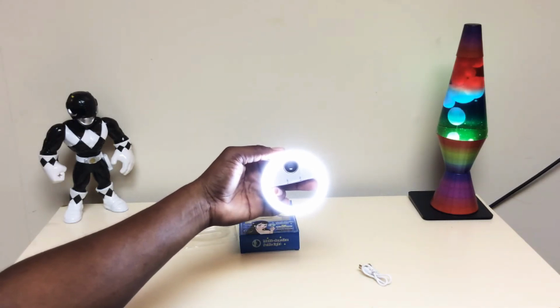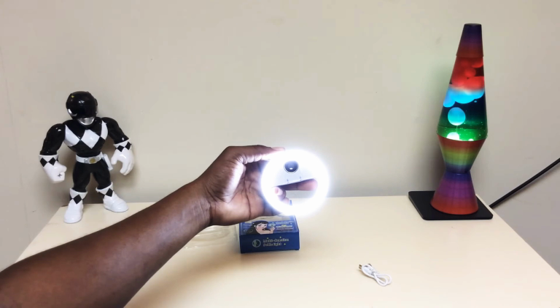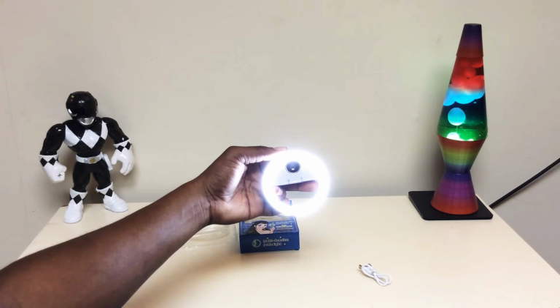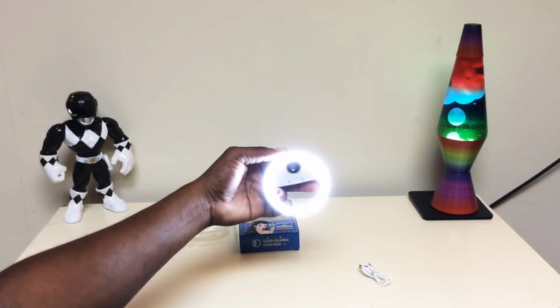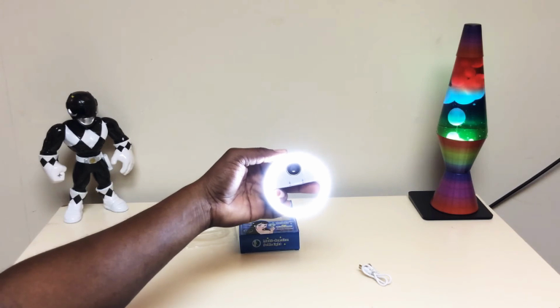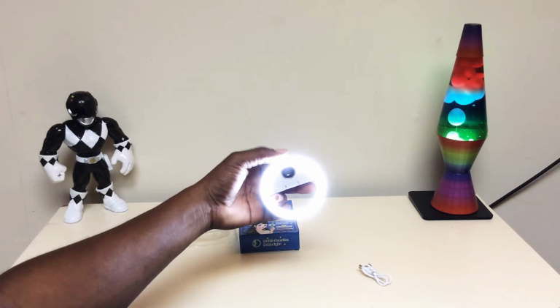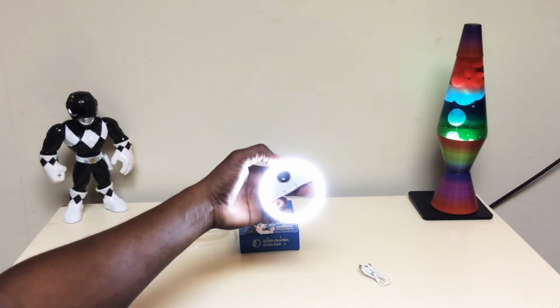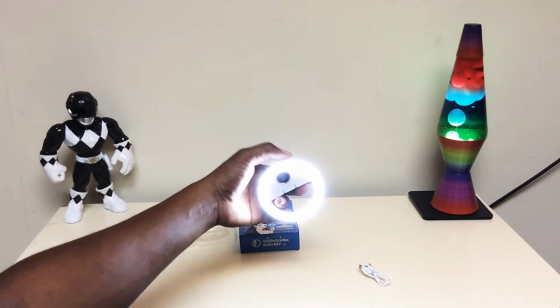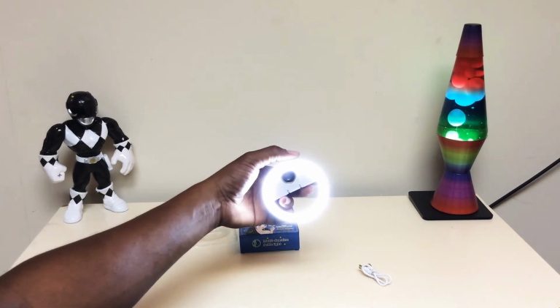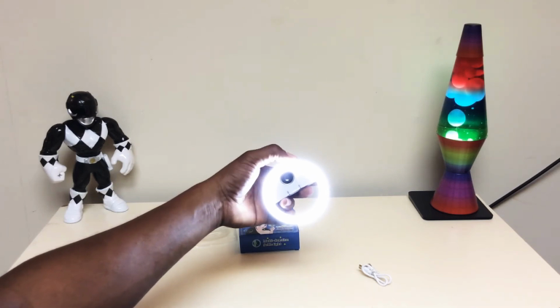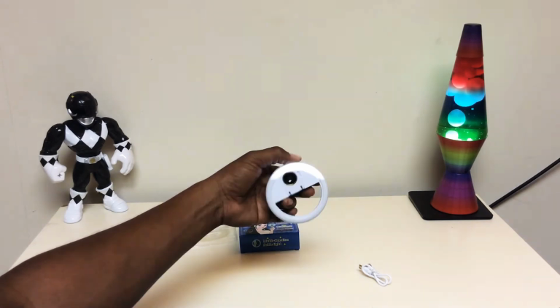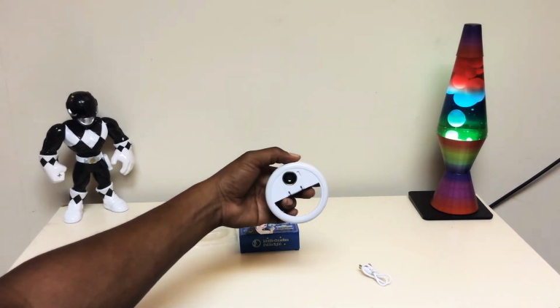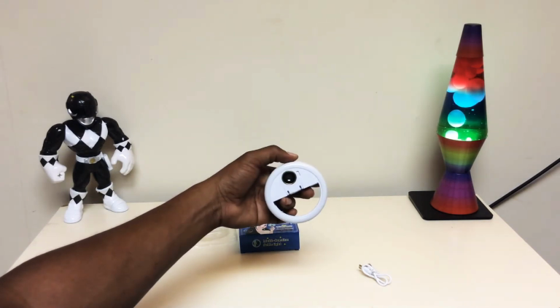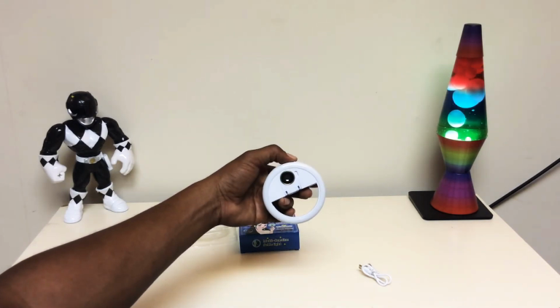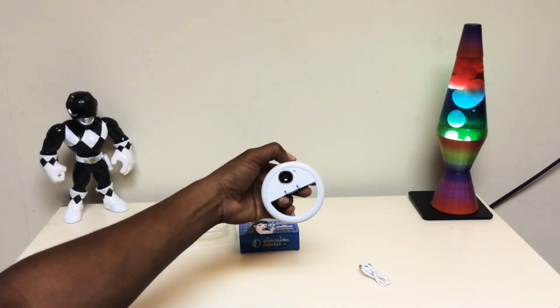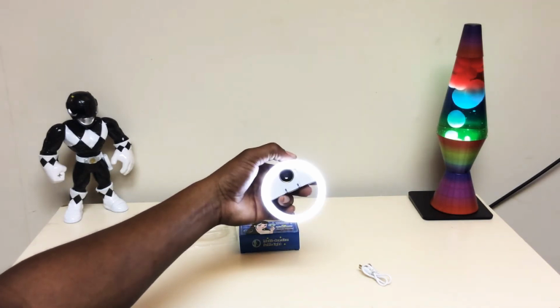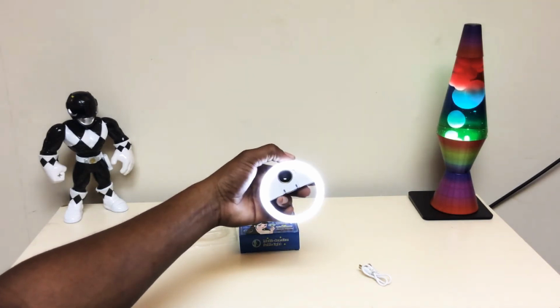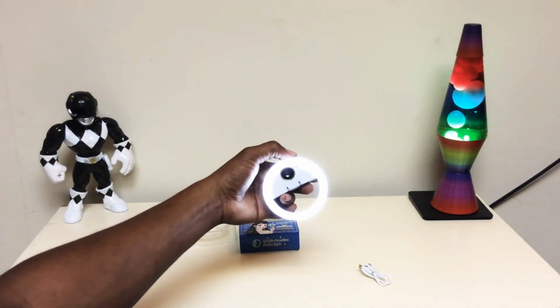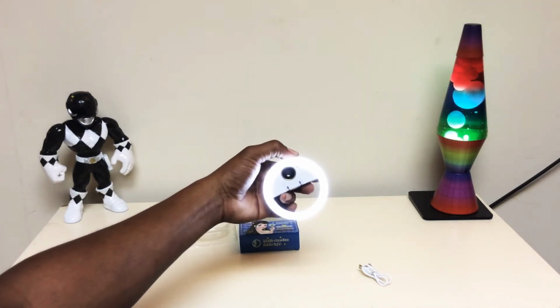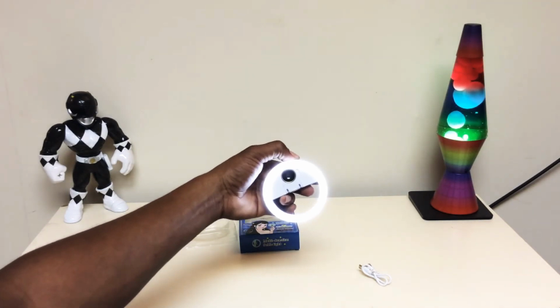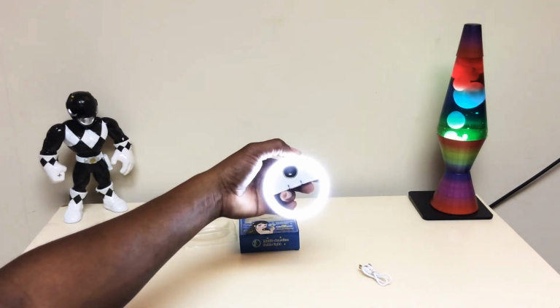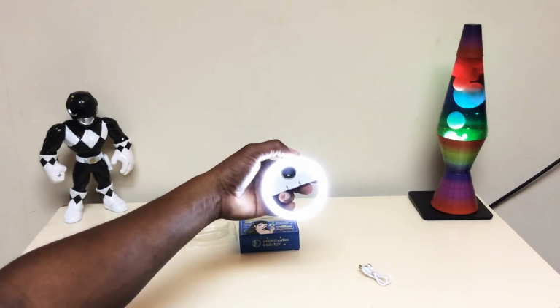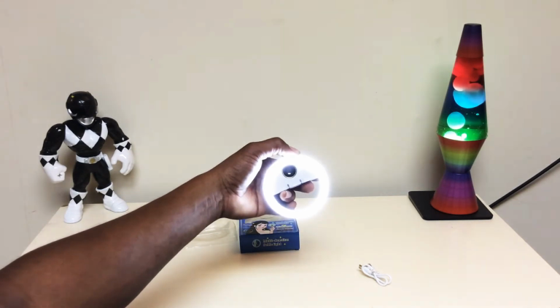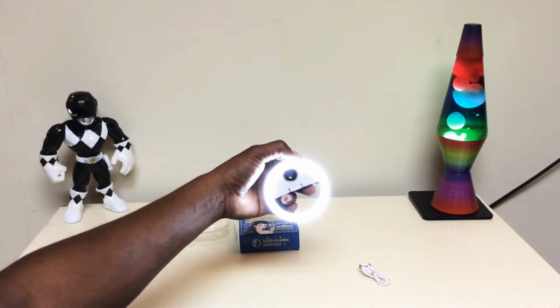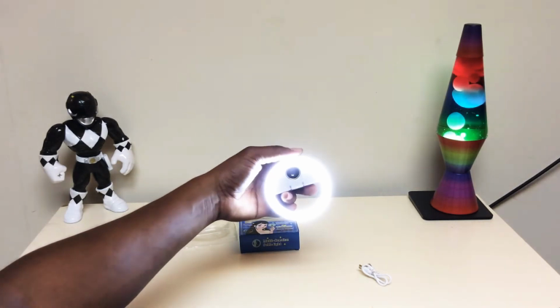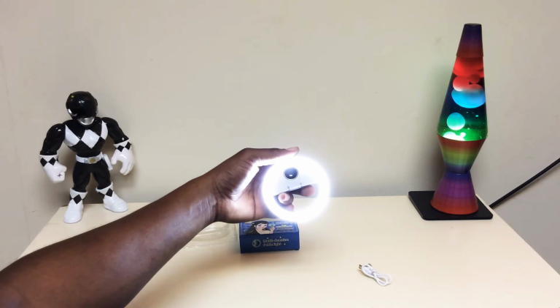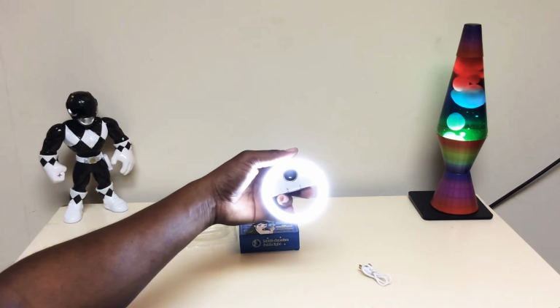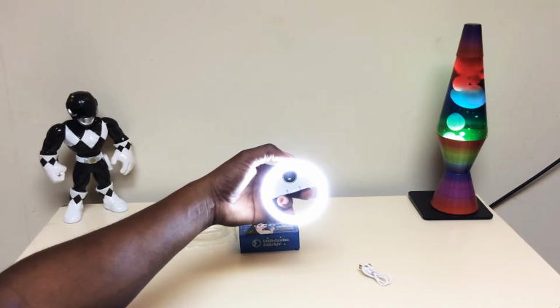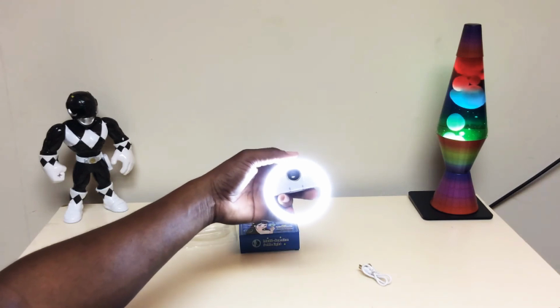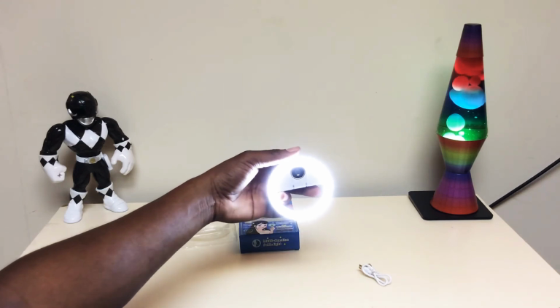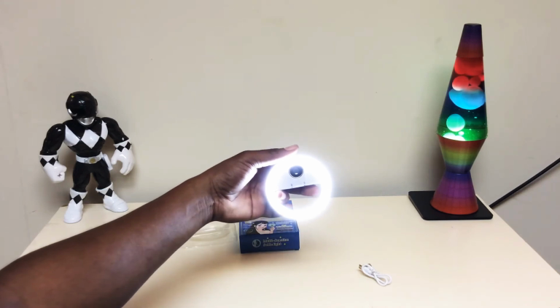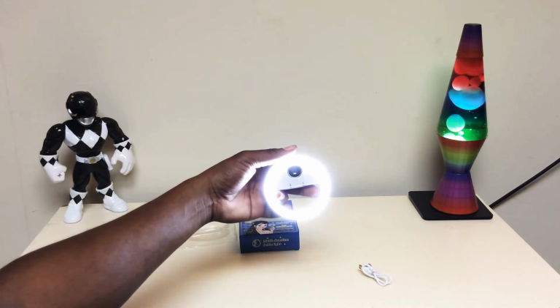So one, two, three — it gets pretty bright.